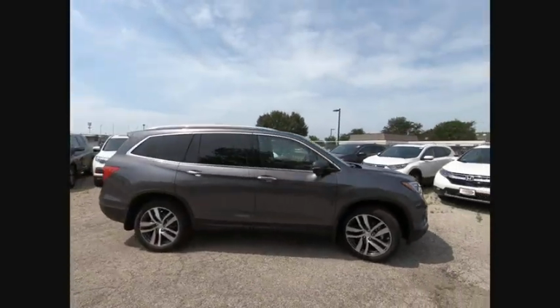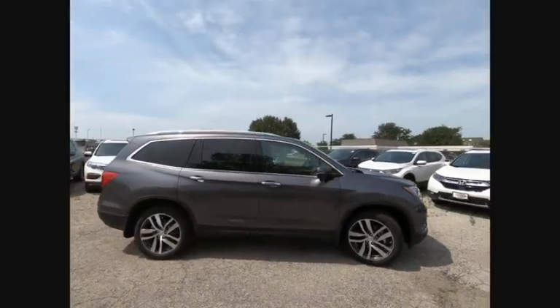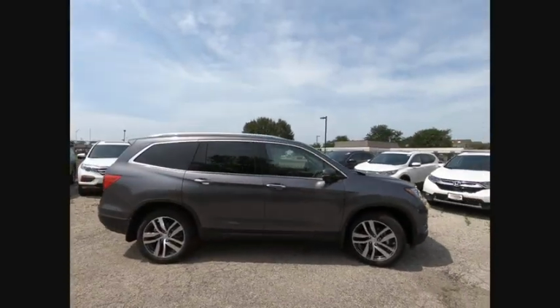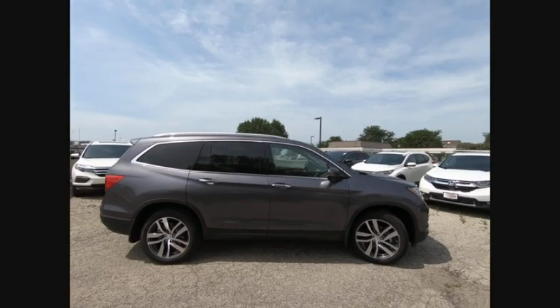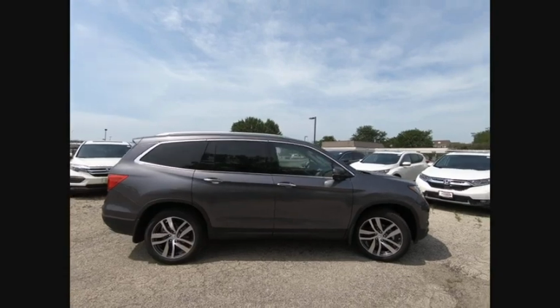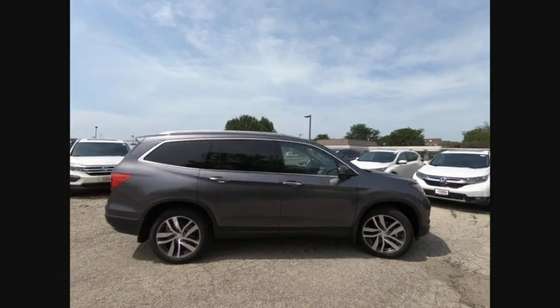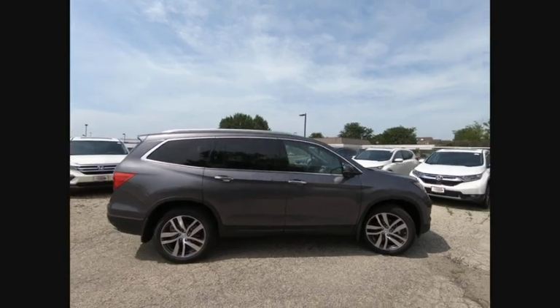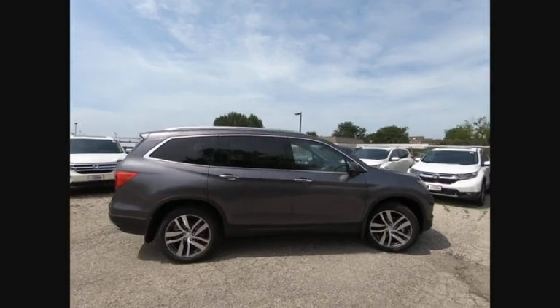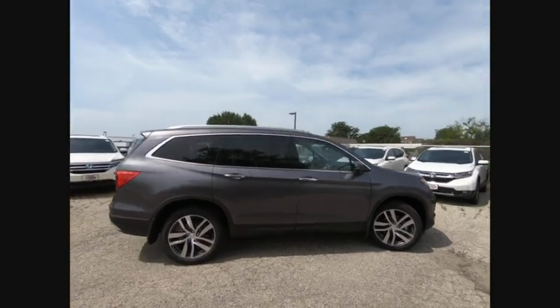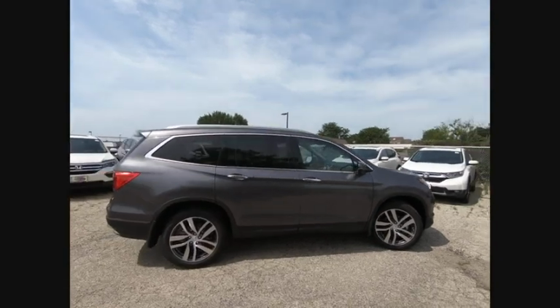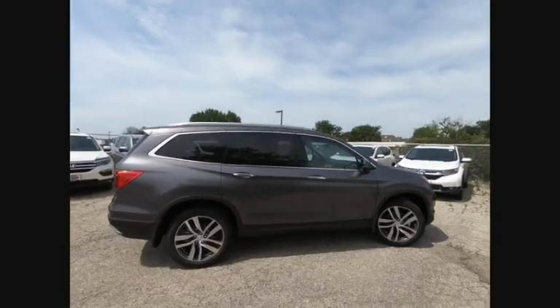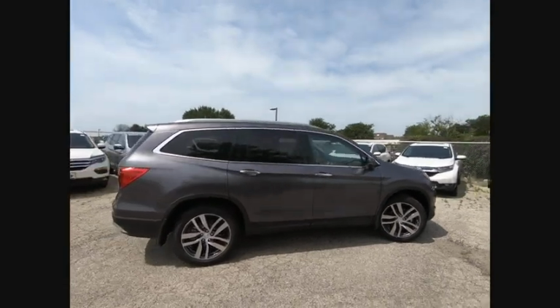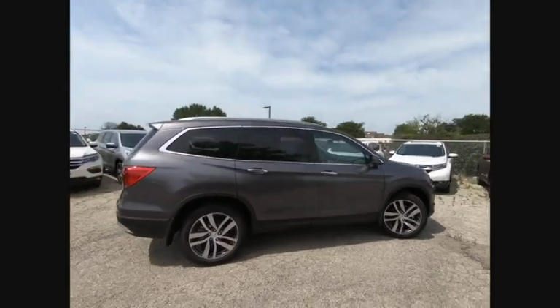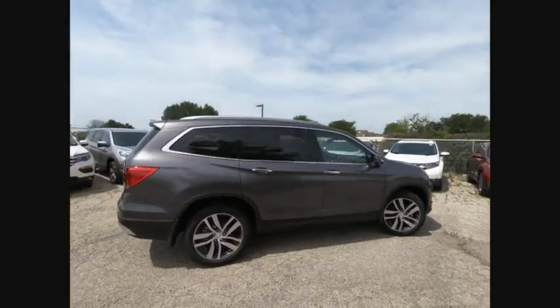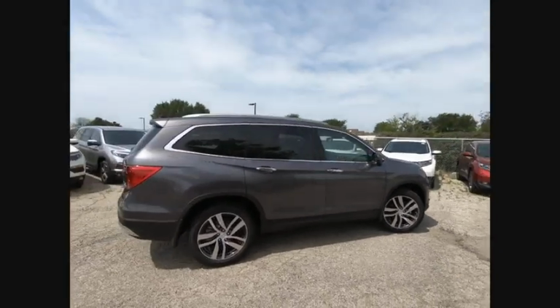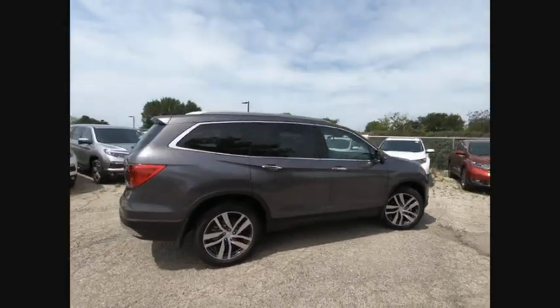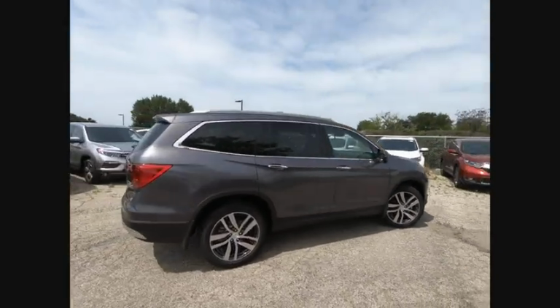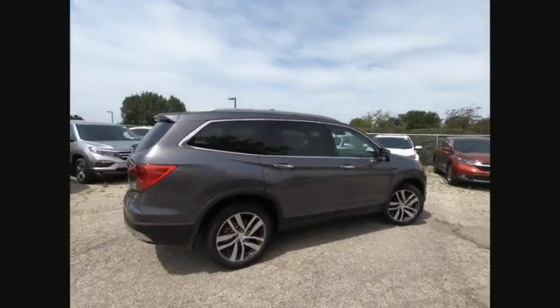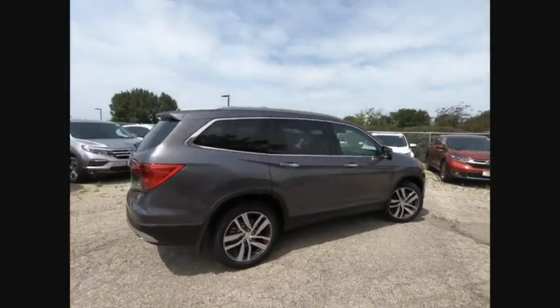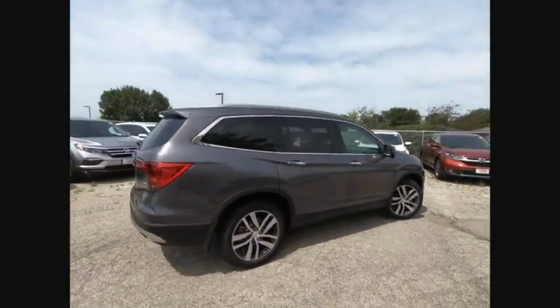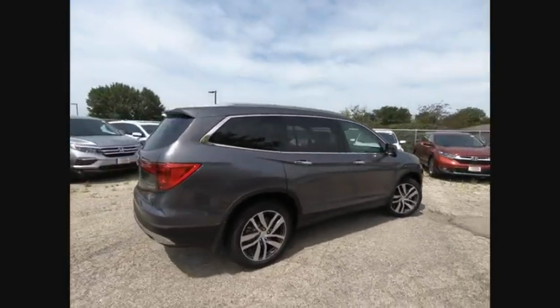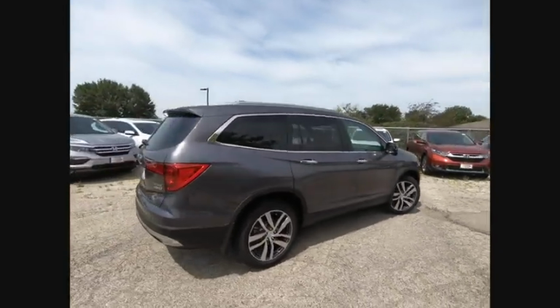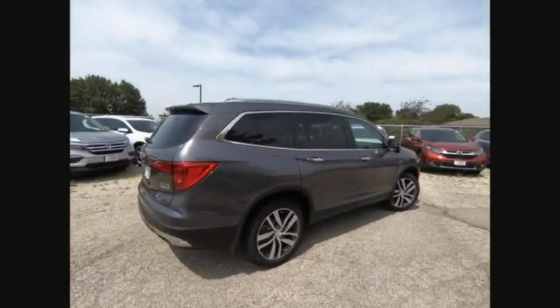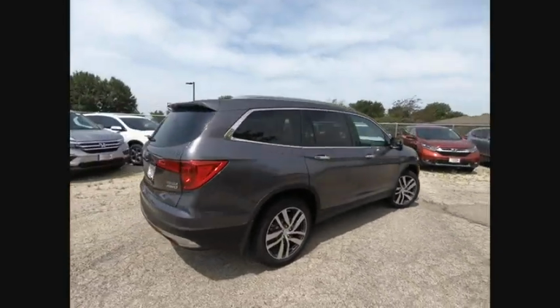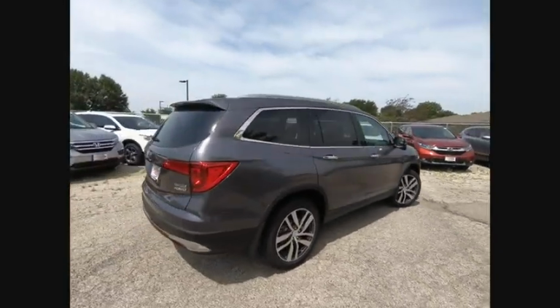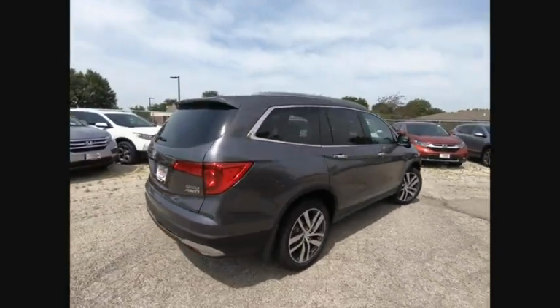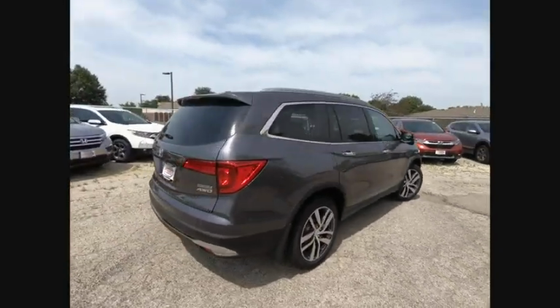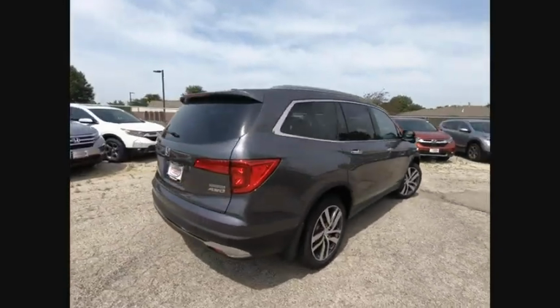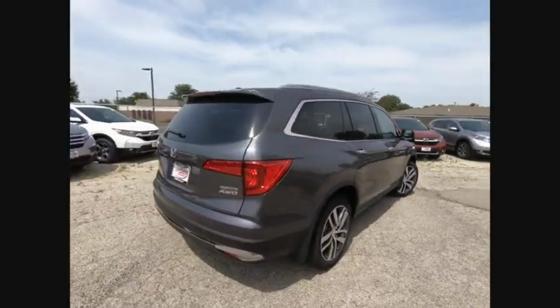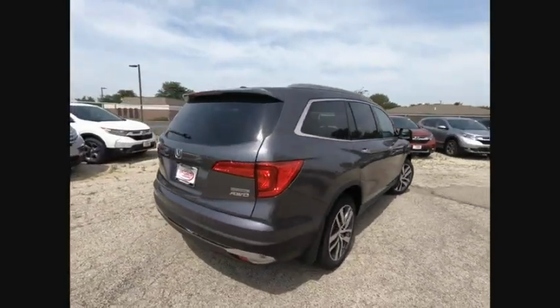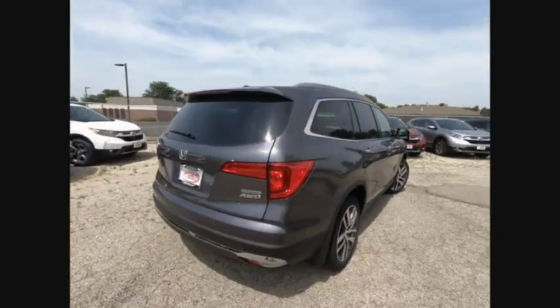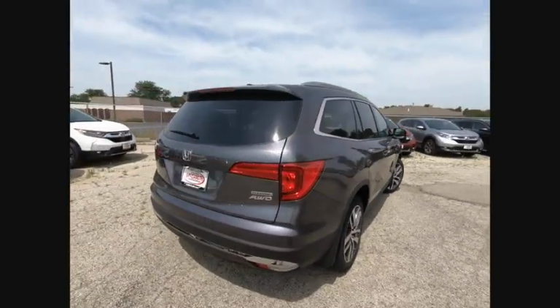And it is priced below $45,000. This vehicle has less than 100 miles.